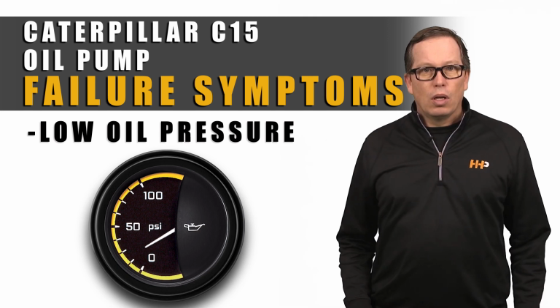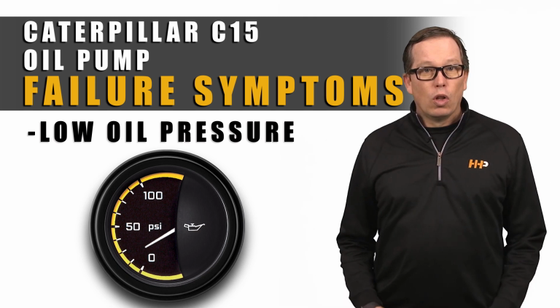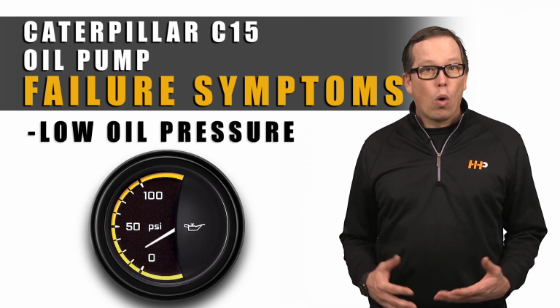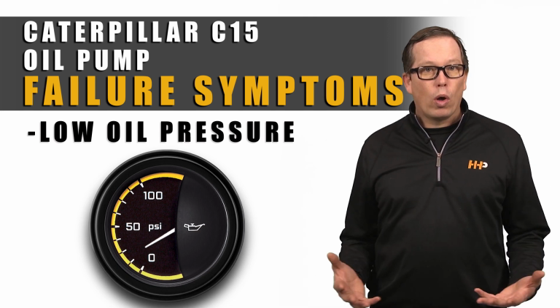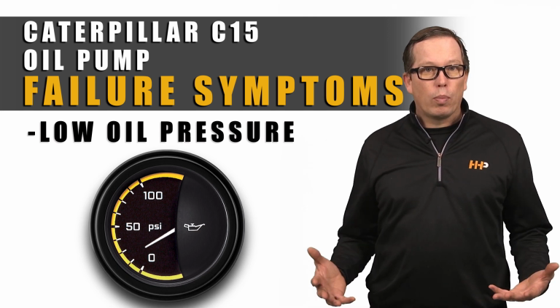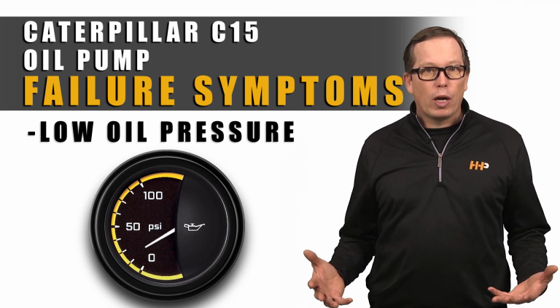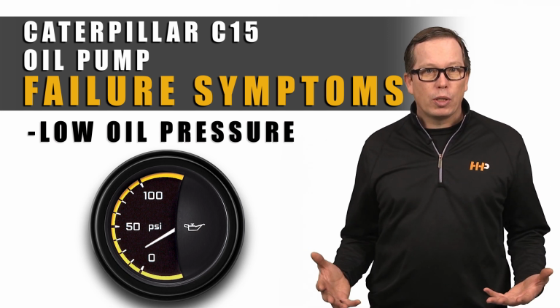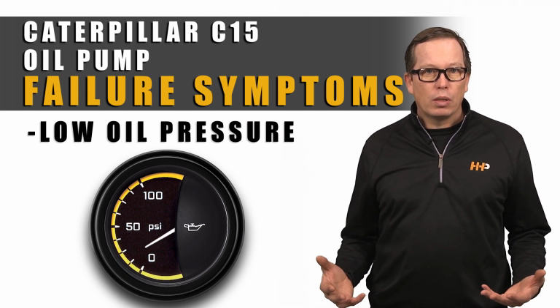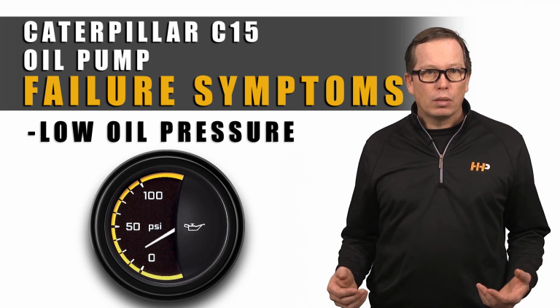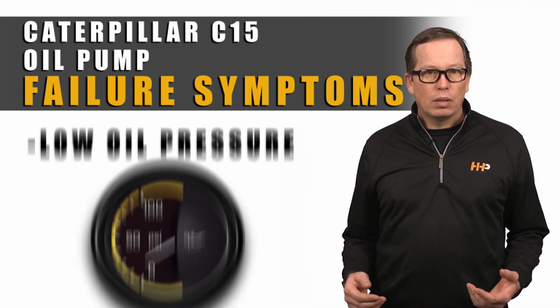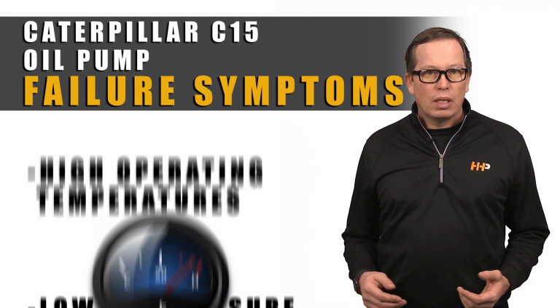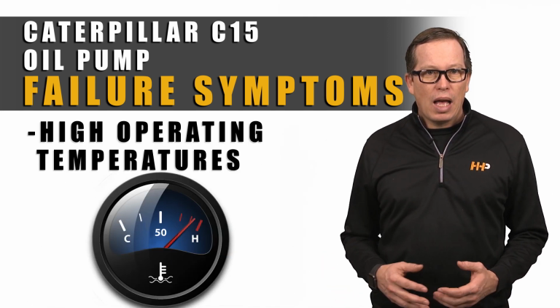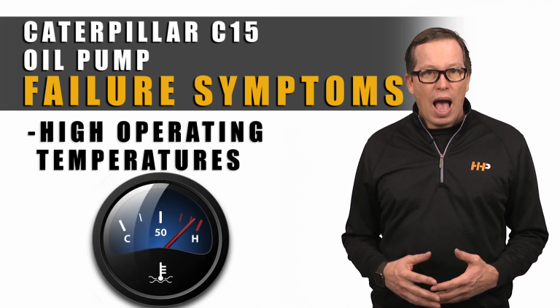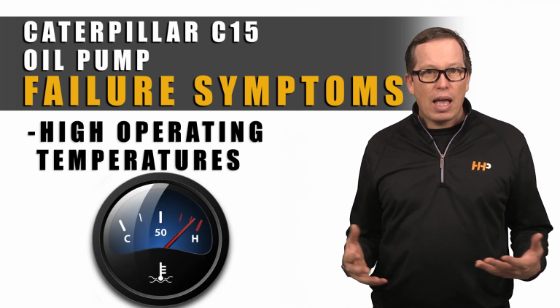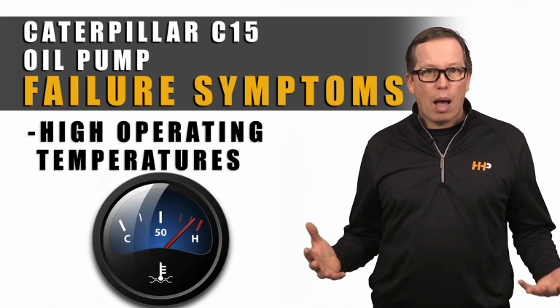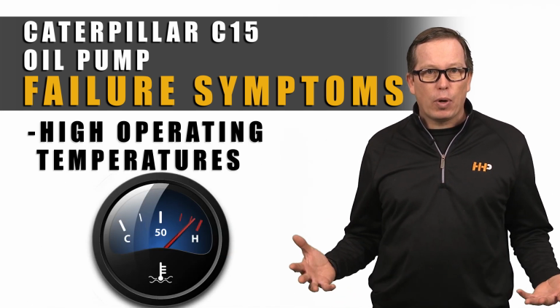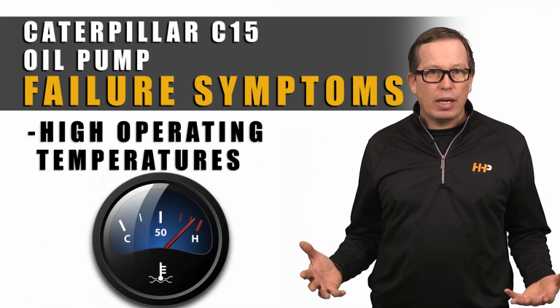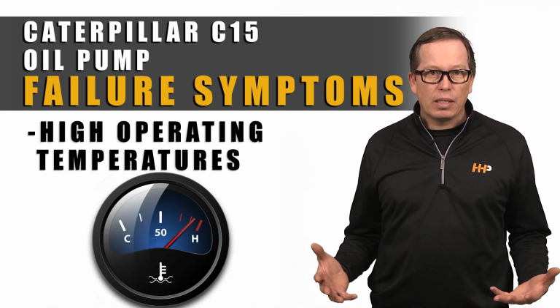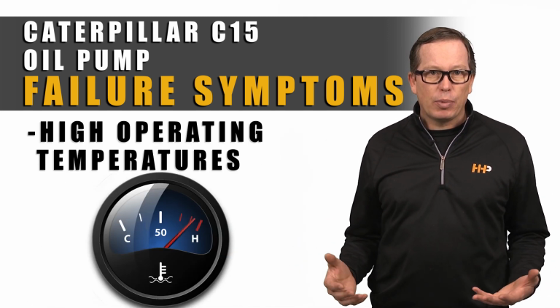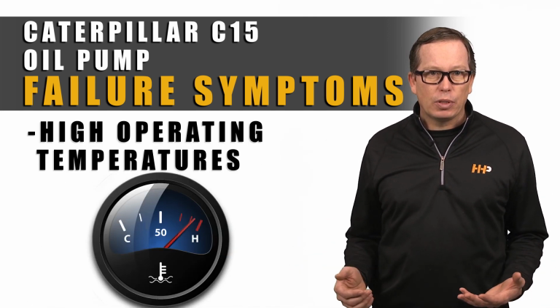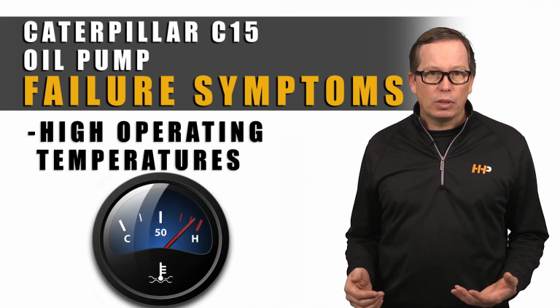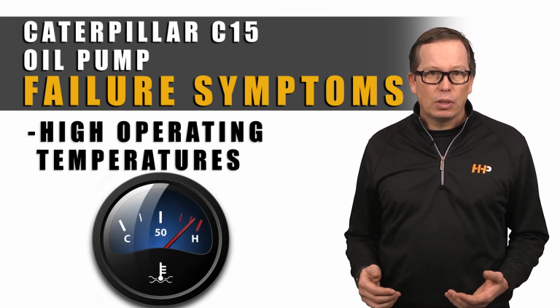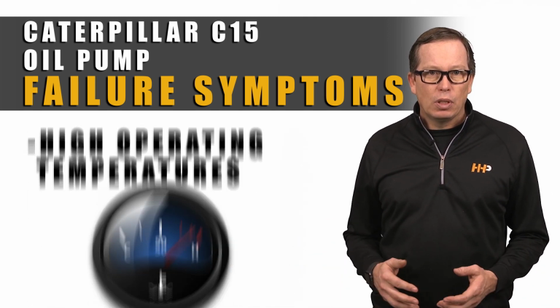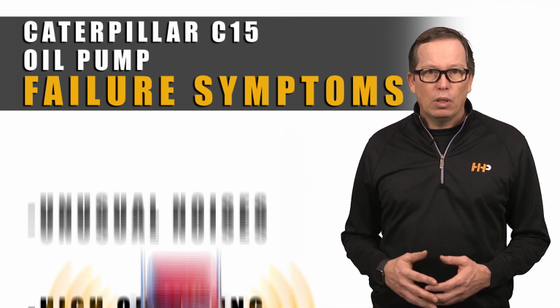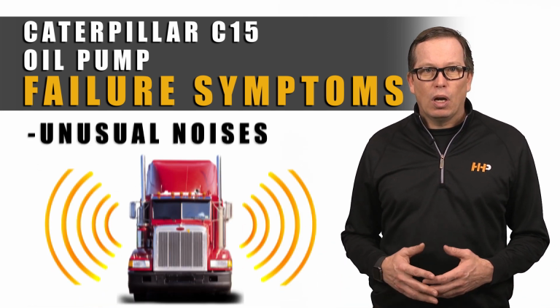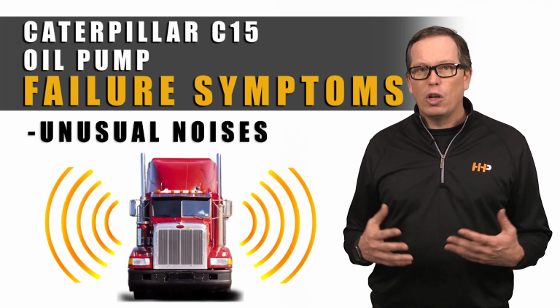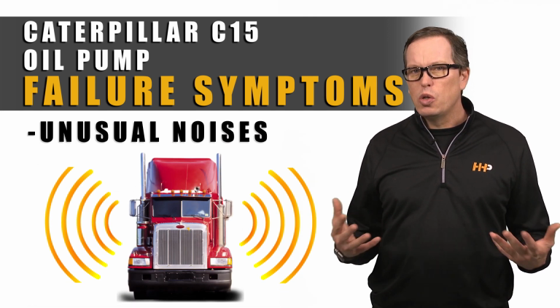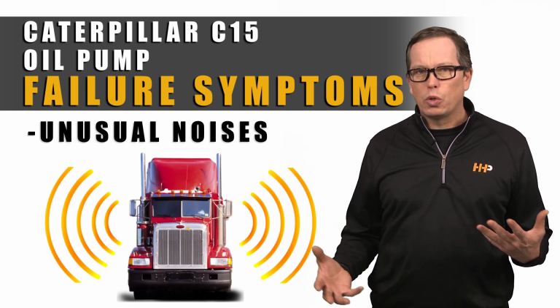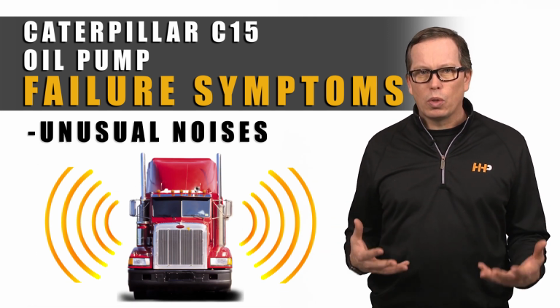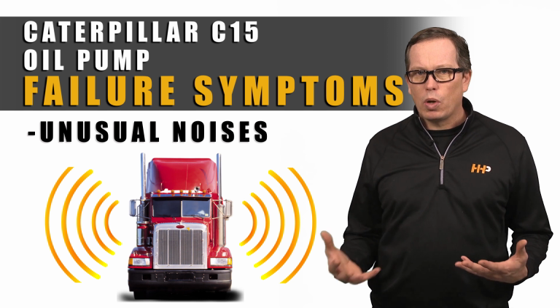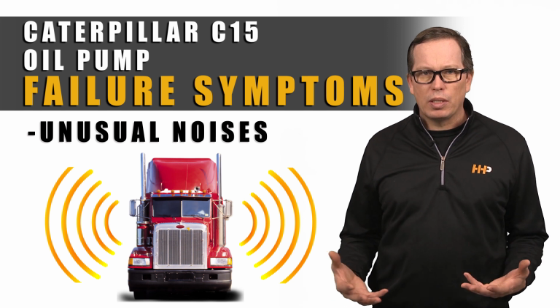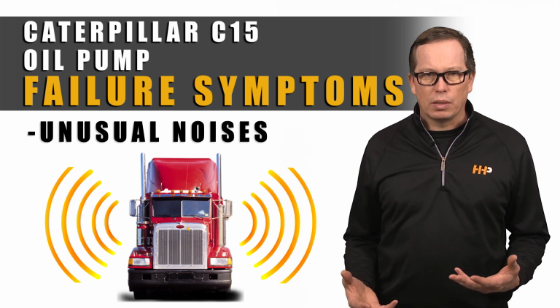Low oil pressure, high operating temperatures, unusual noises.